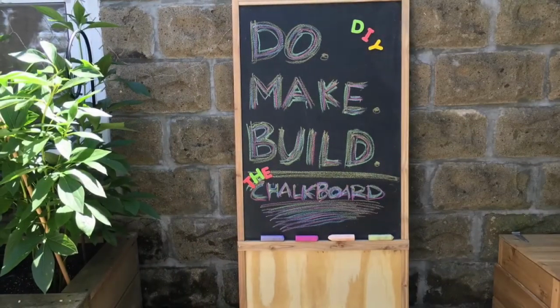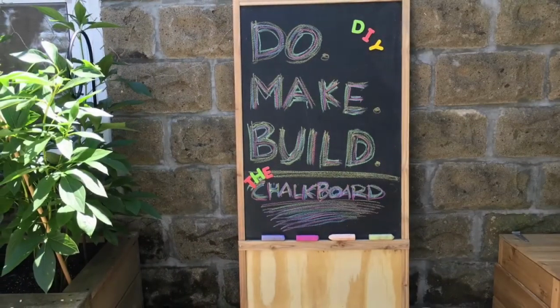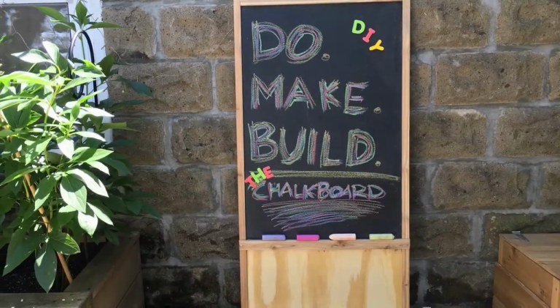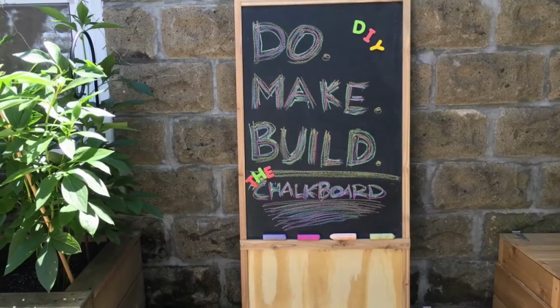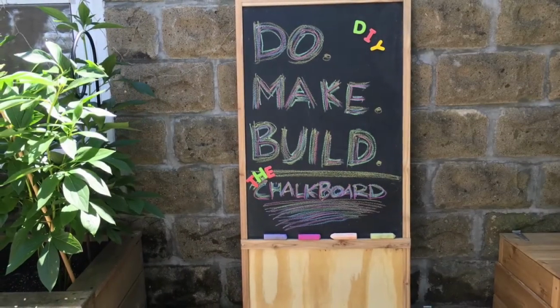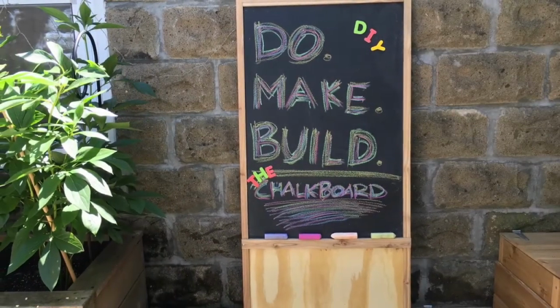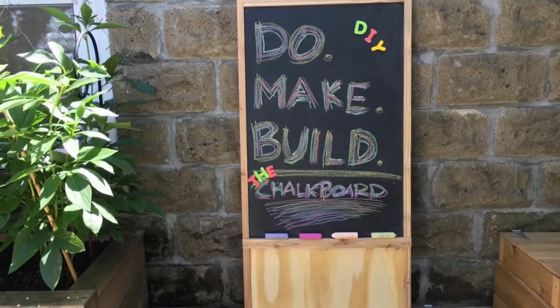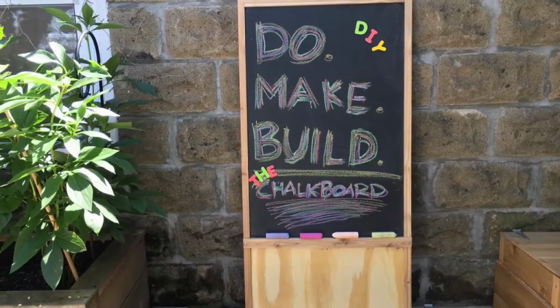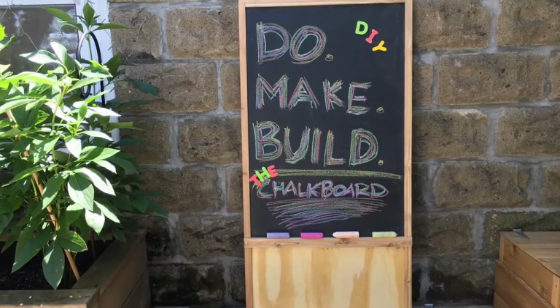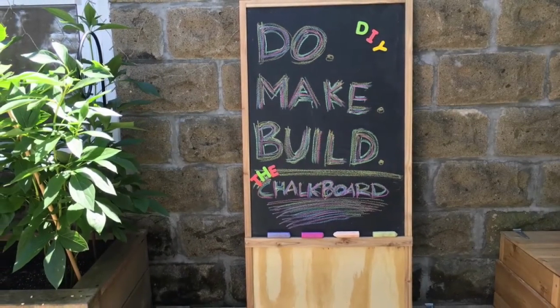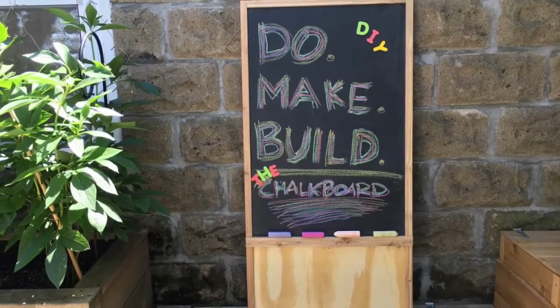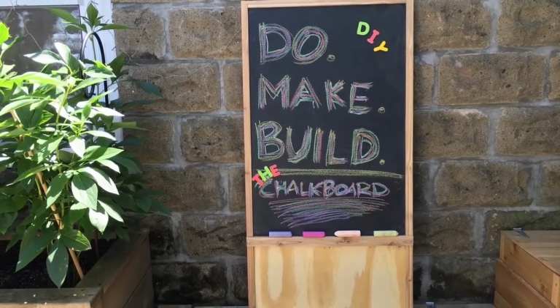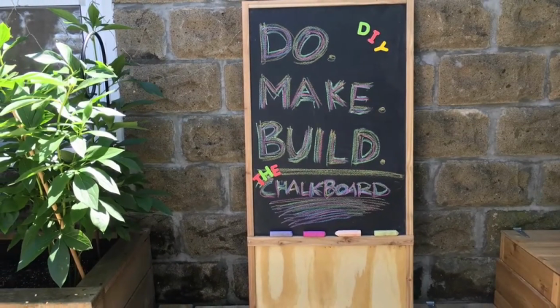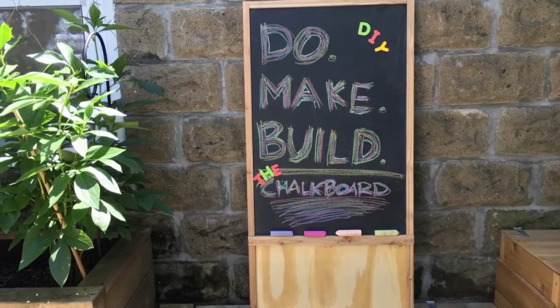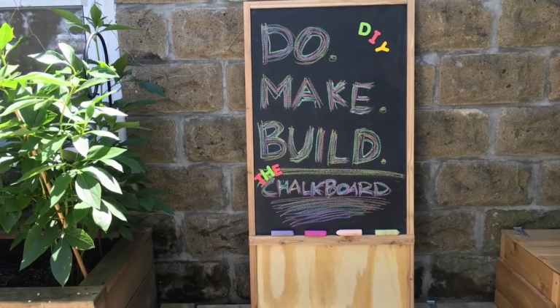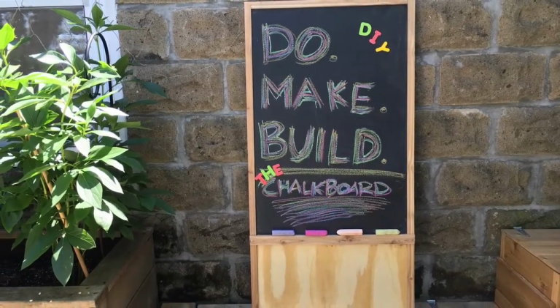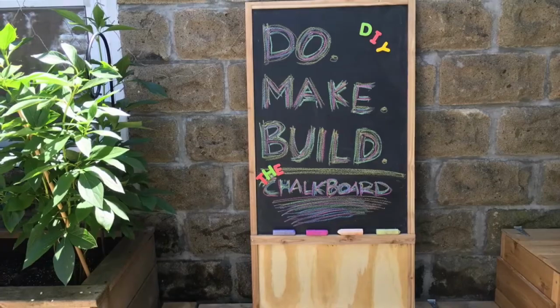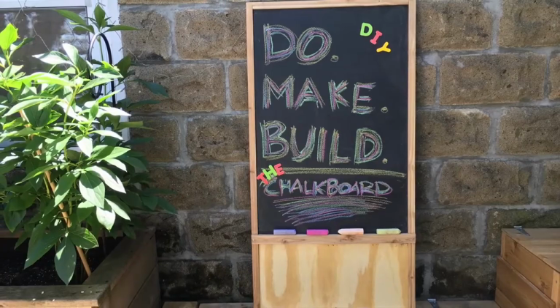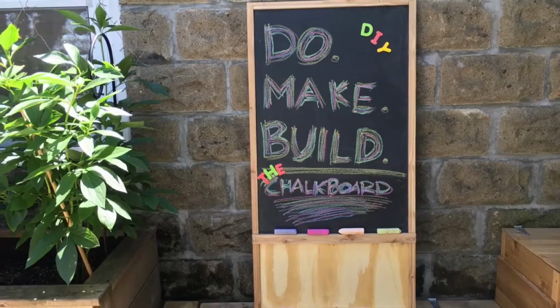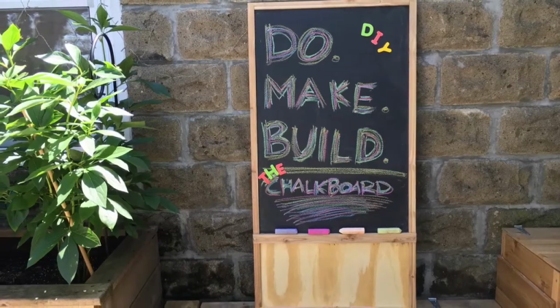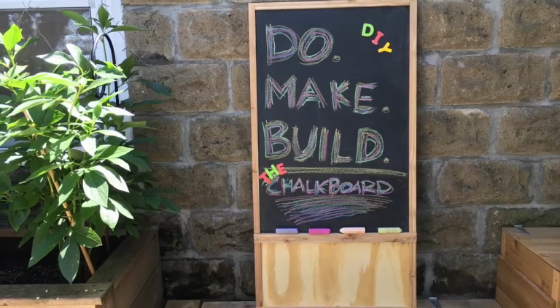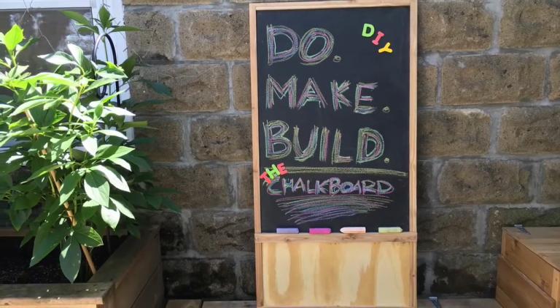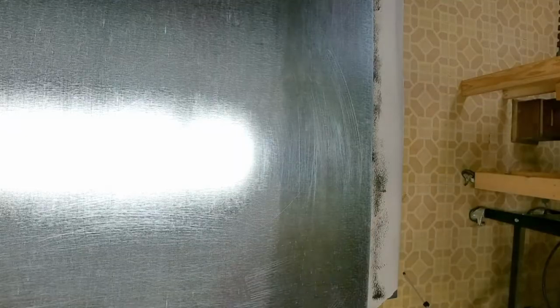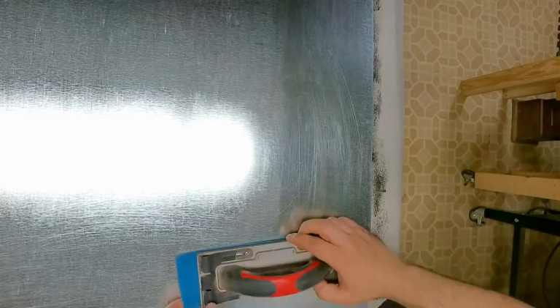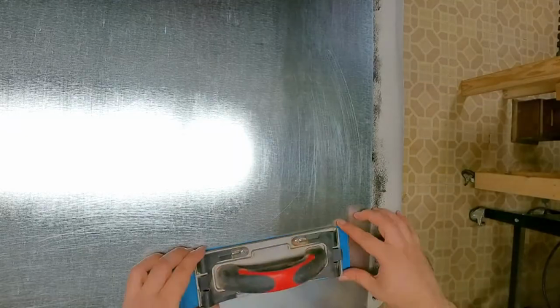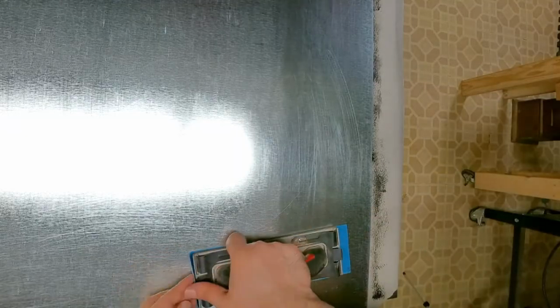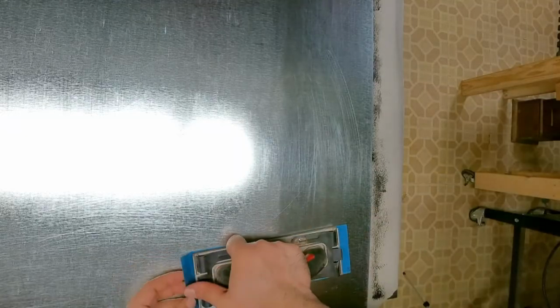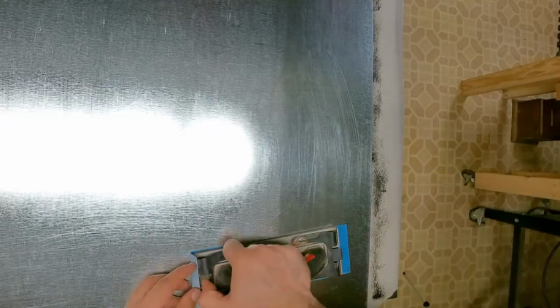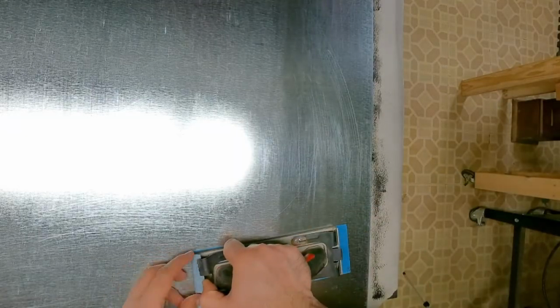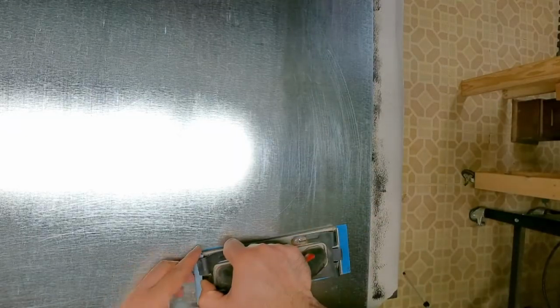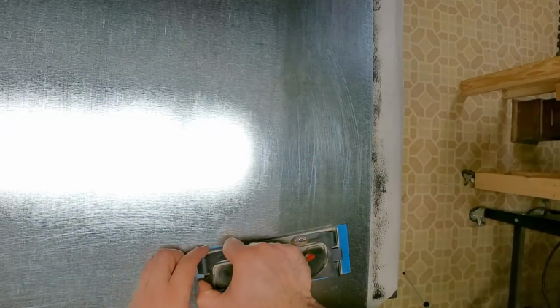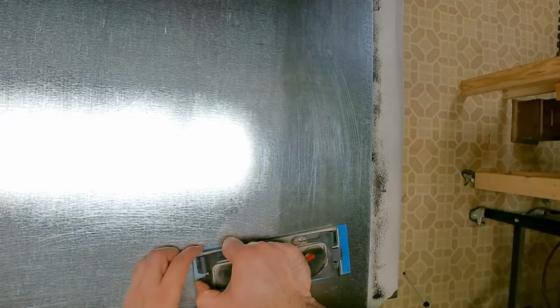Hi everyone, this is my first YouTube build video and I'll be showing you how I make a chalkboard.